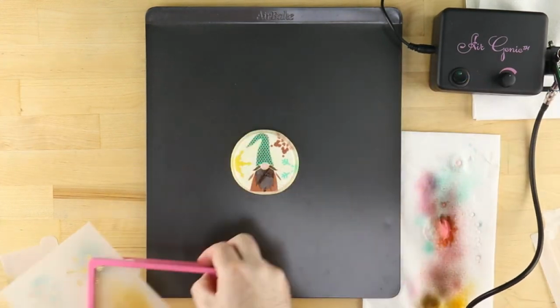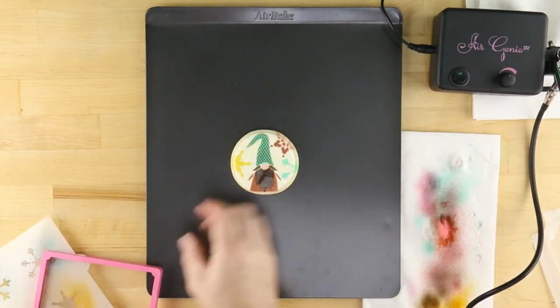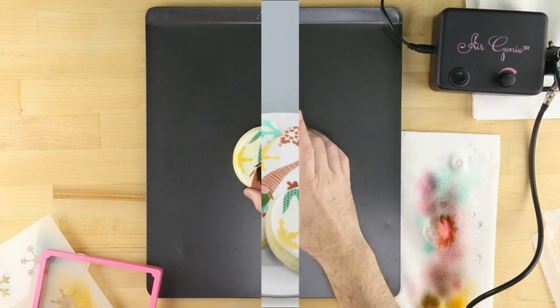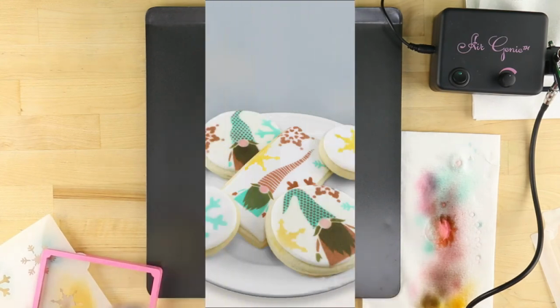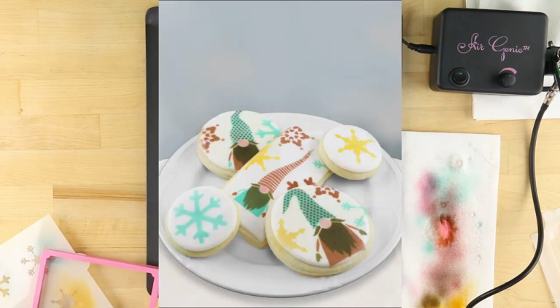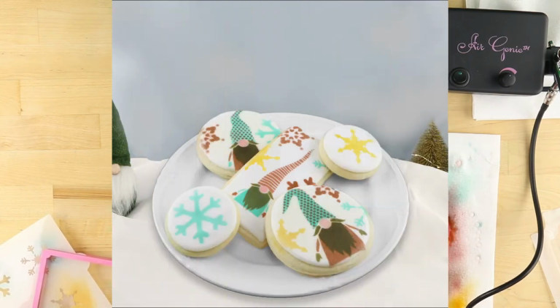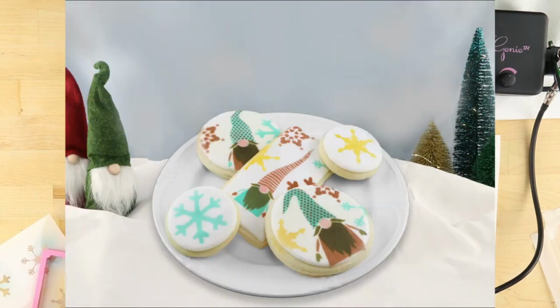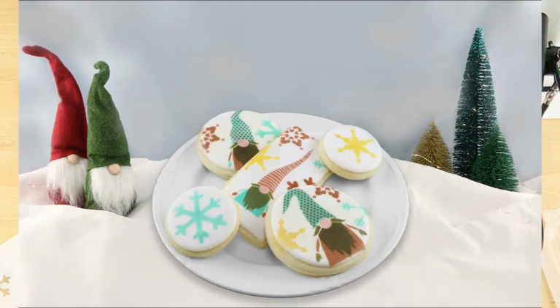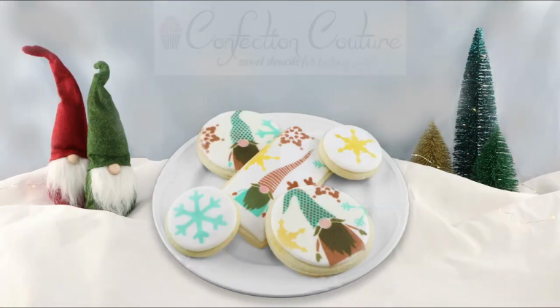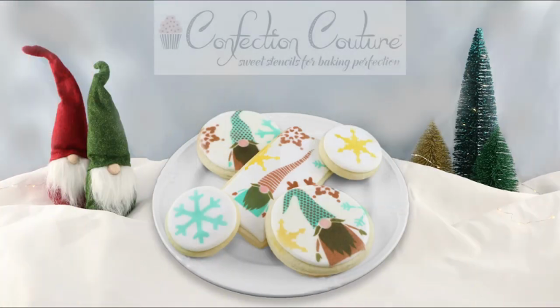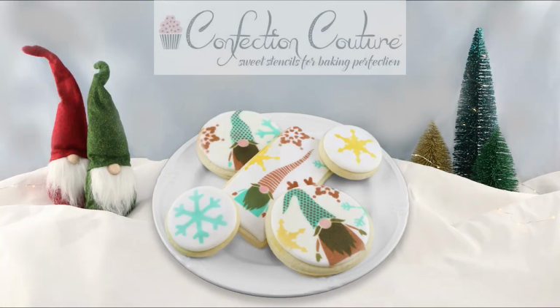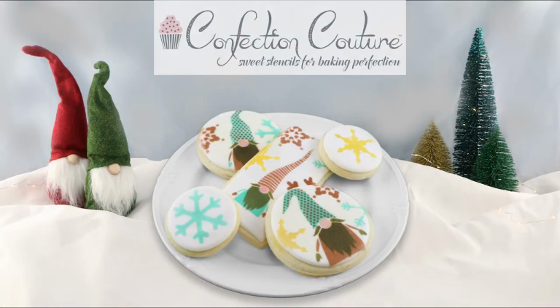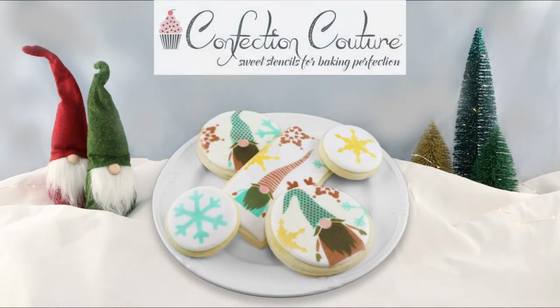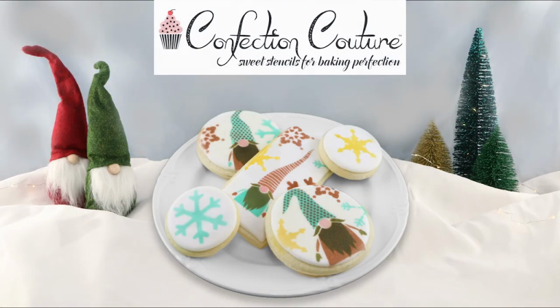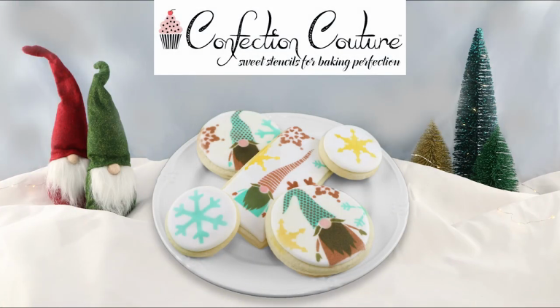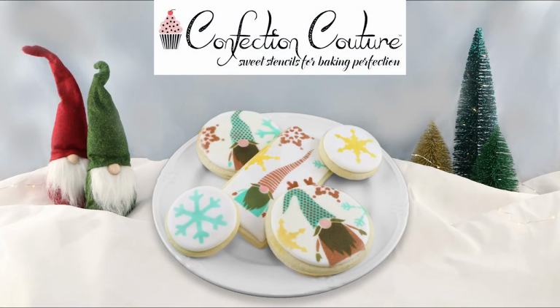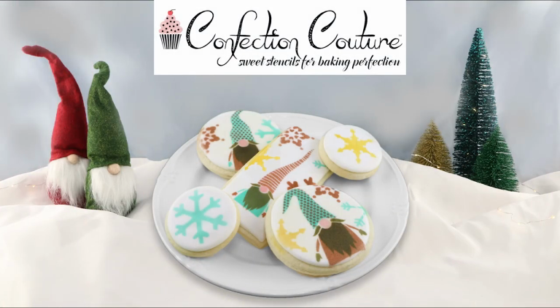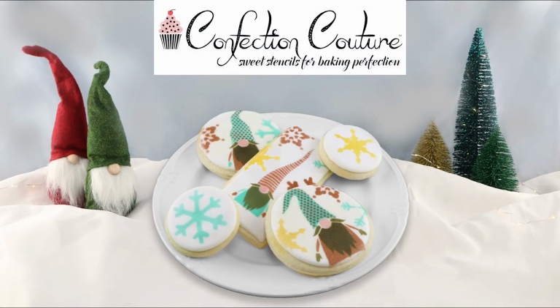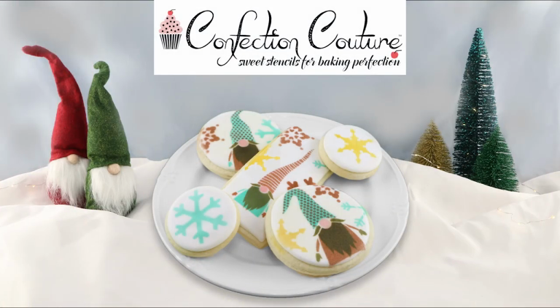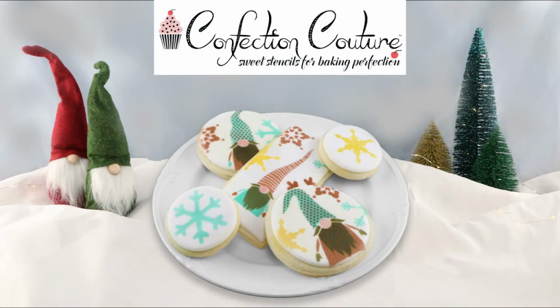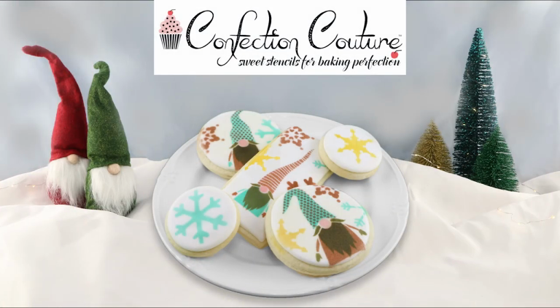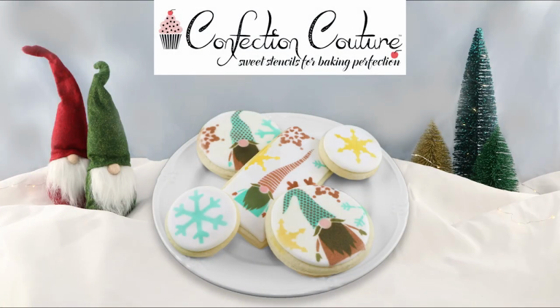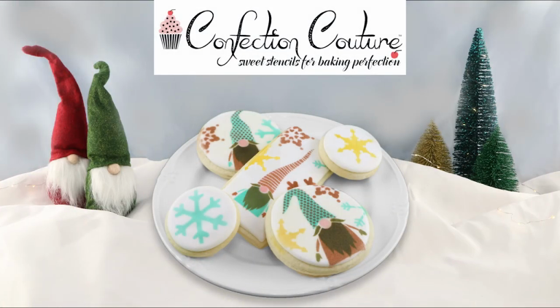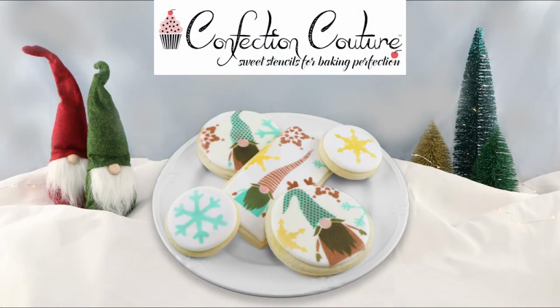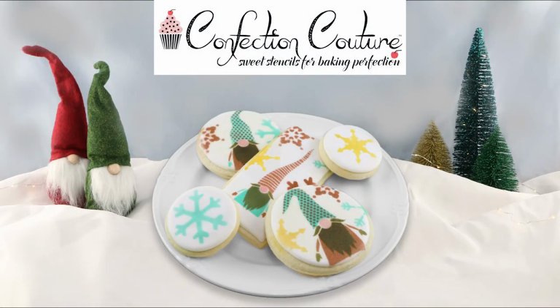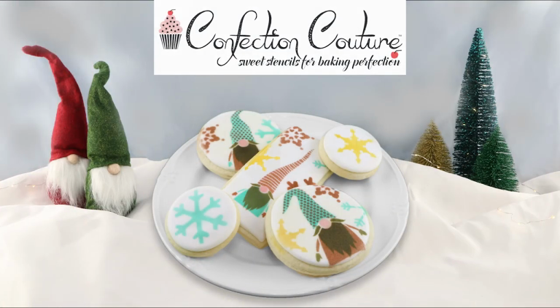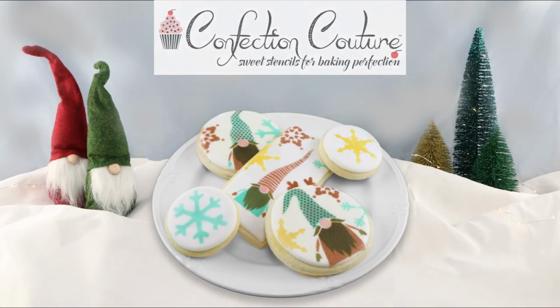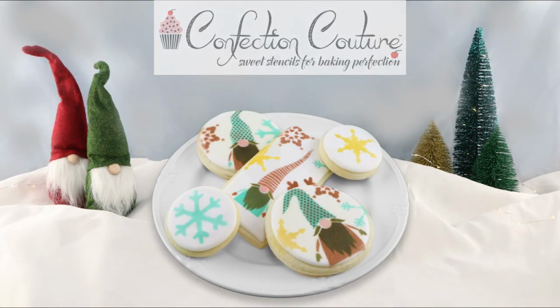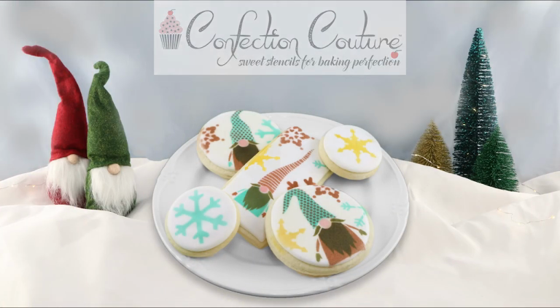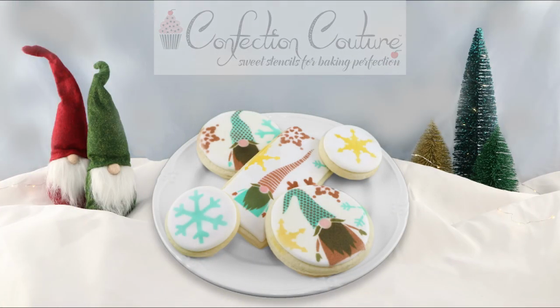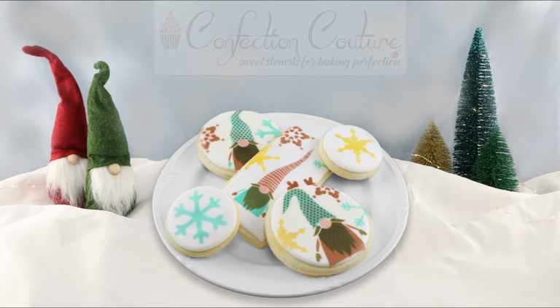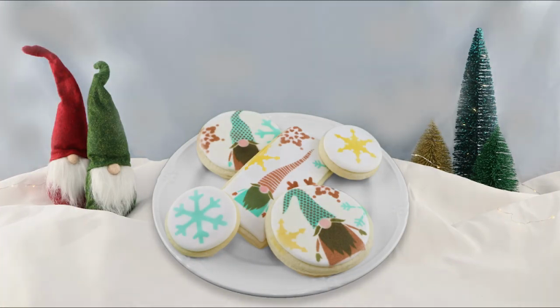Visit ConfectionCoutureStencils.com today and don't forget to subscribe to our channel for more tips and ideas.